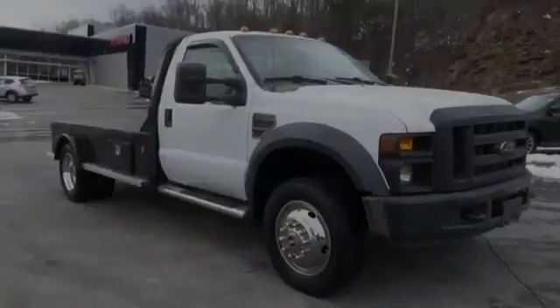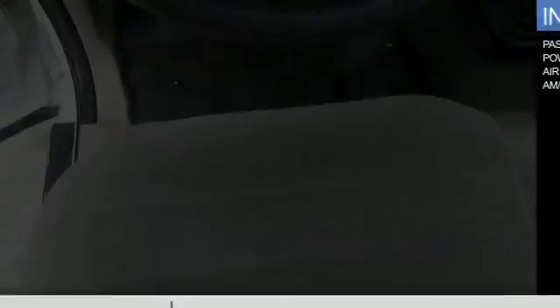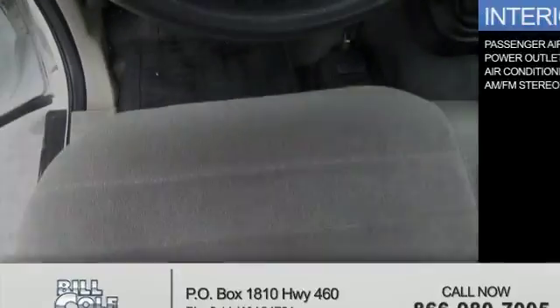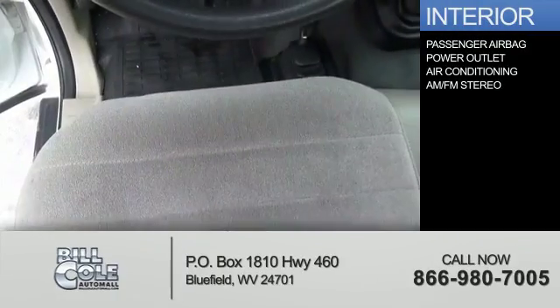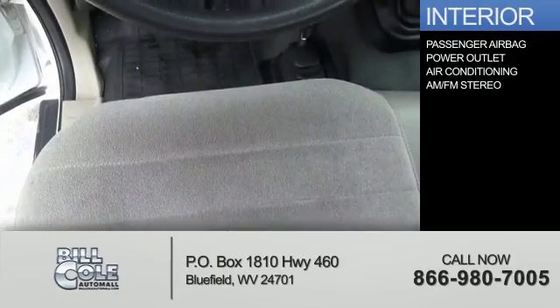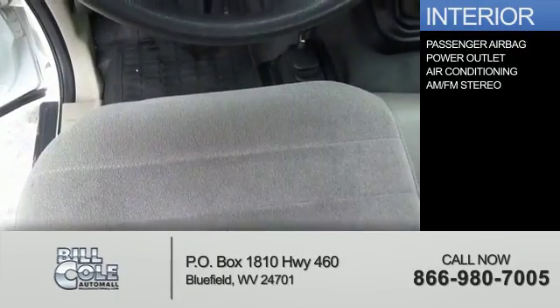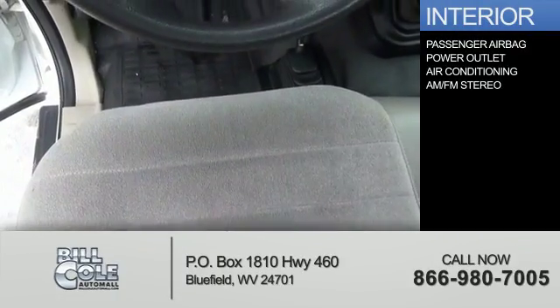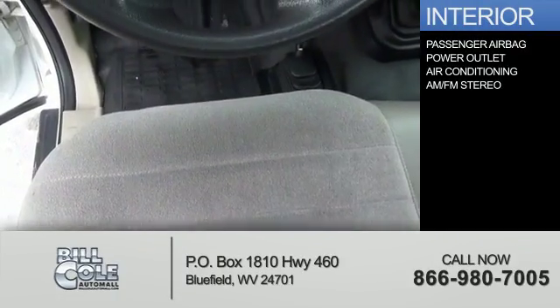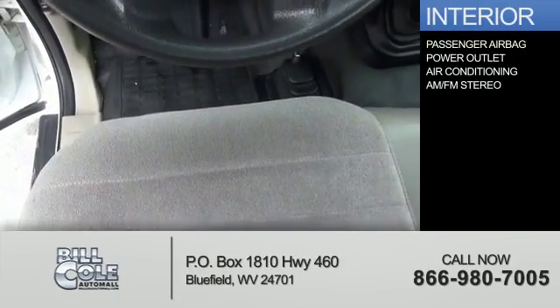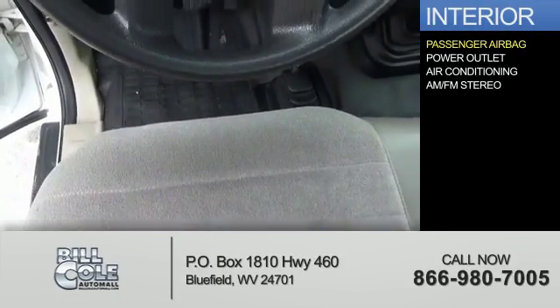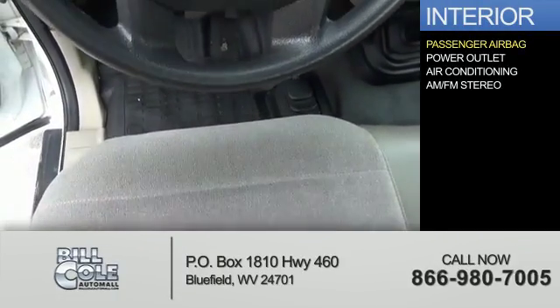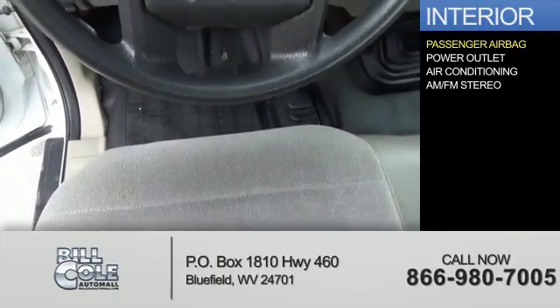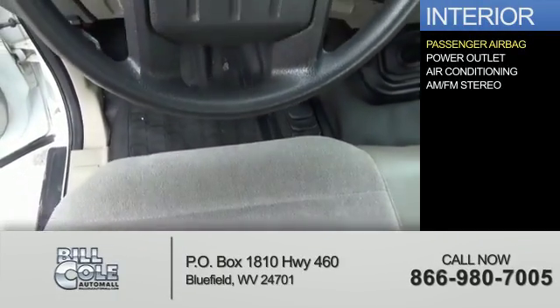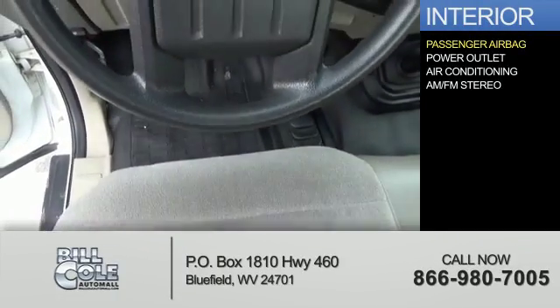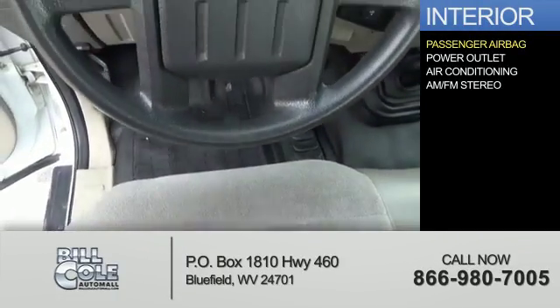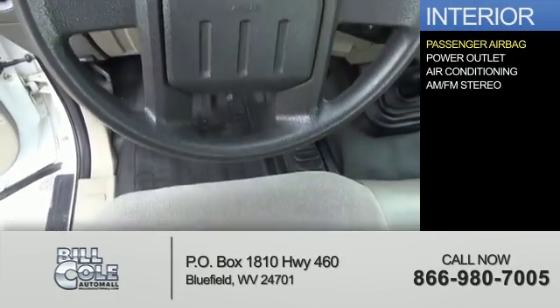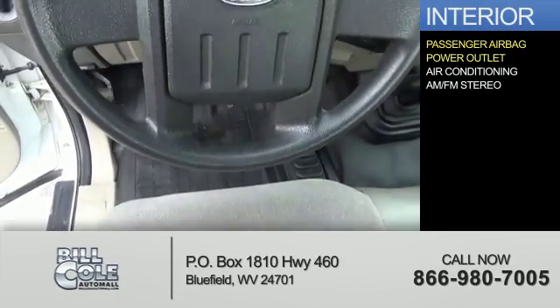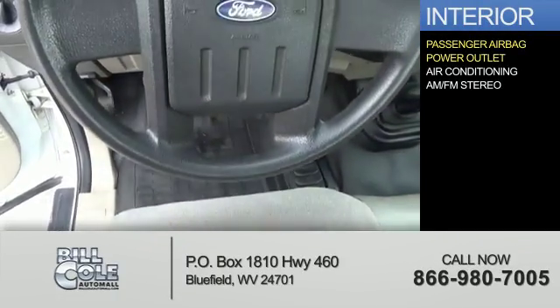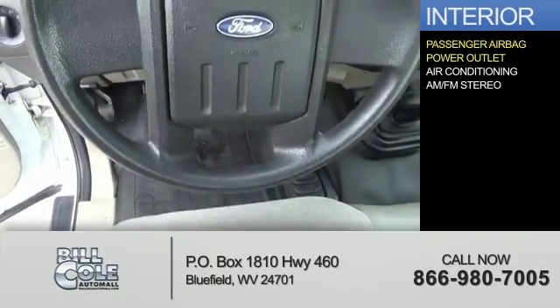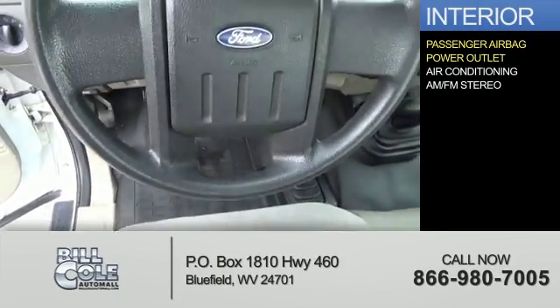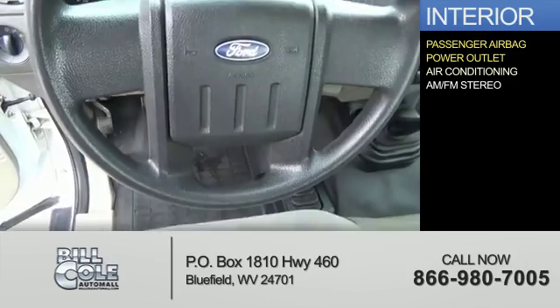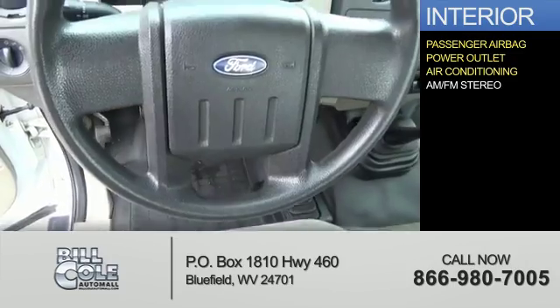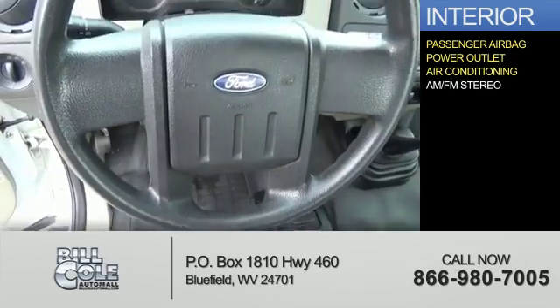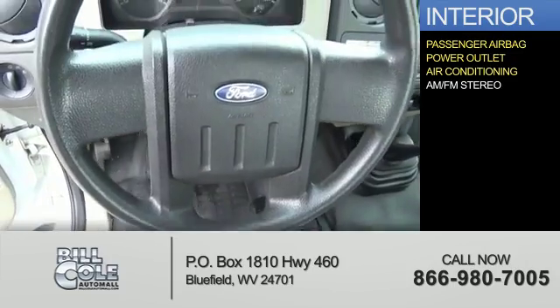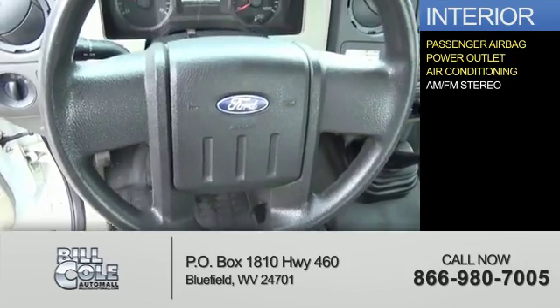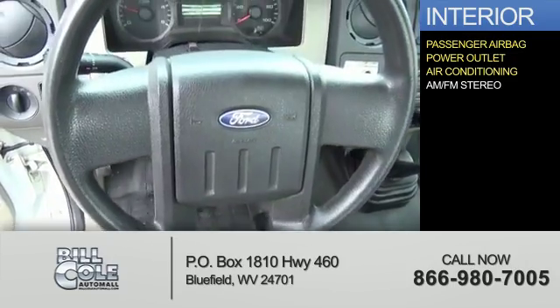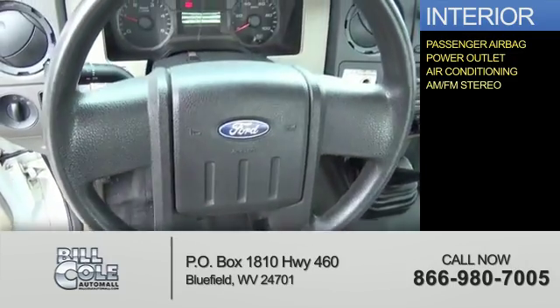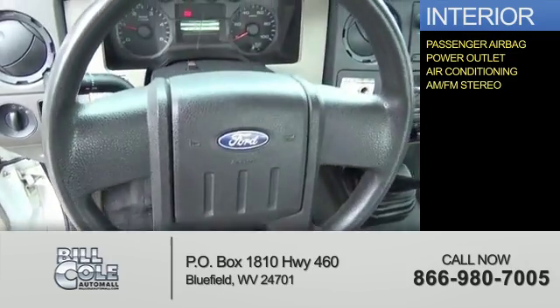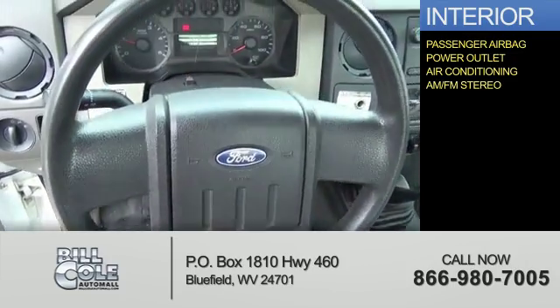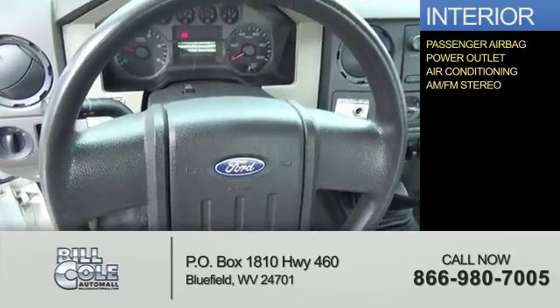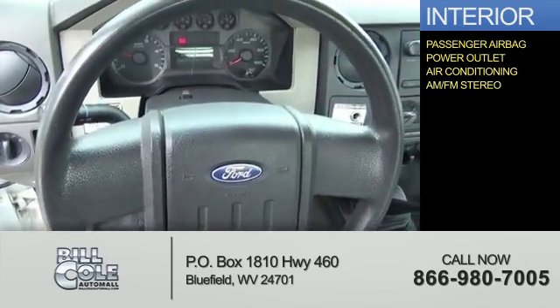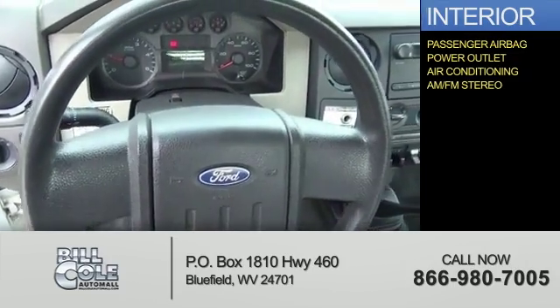Inside you'll find a passenger airbag, power outlet, air conditioning, and AM-FM stereo.